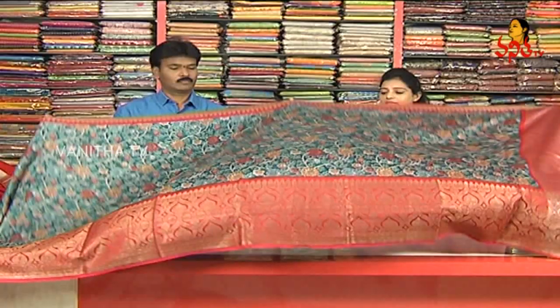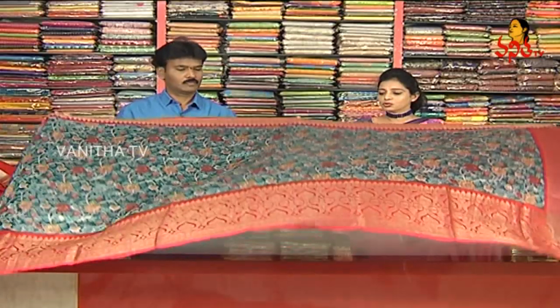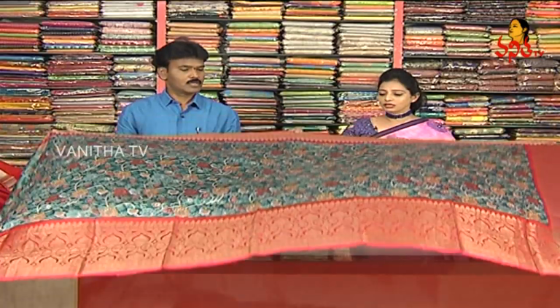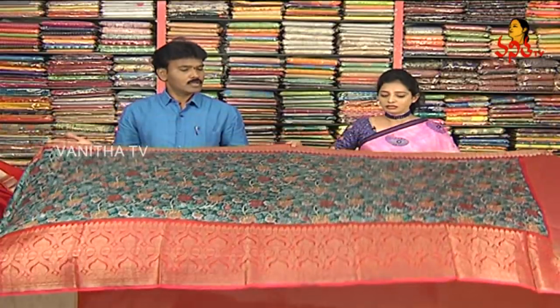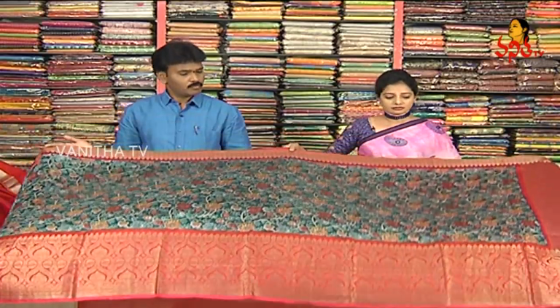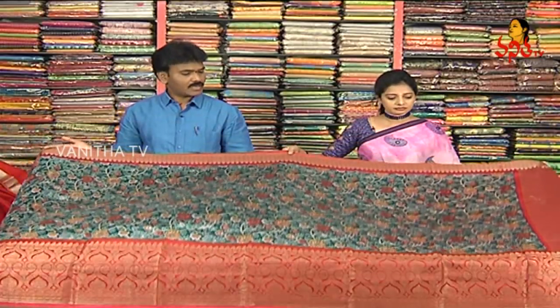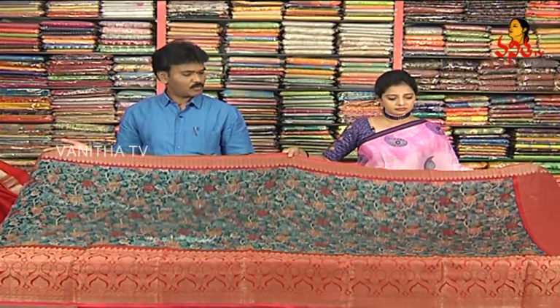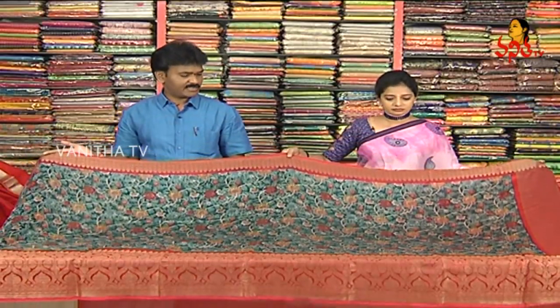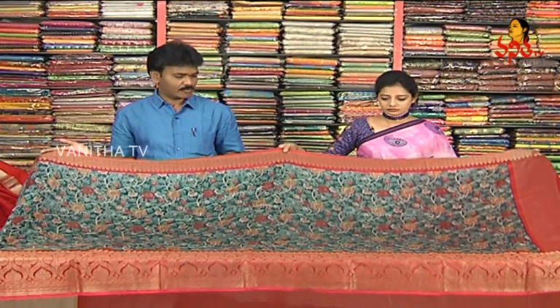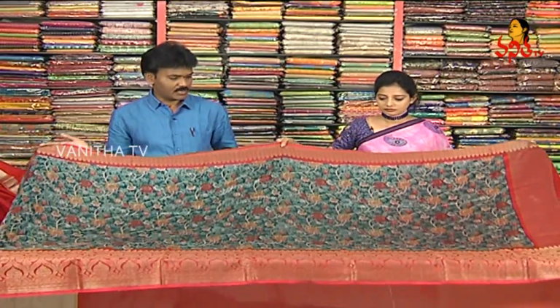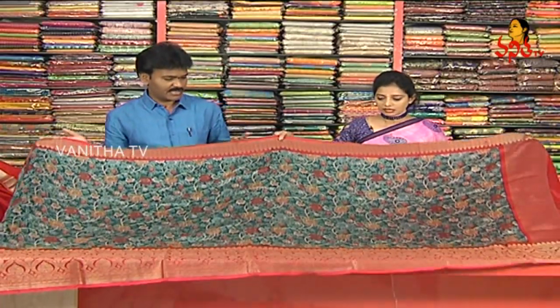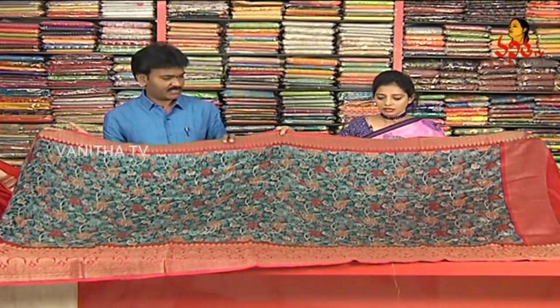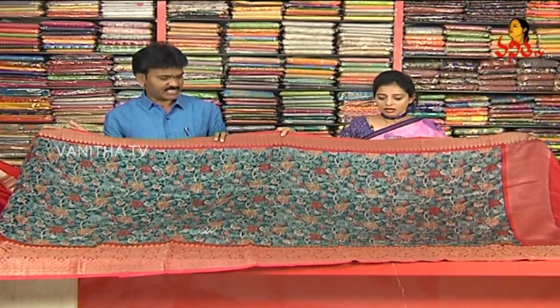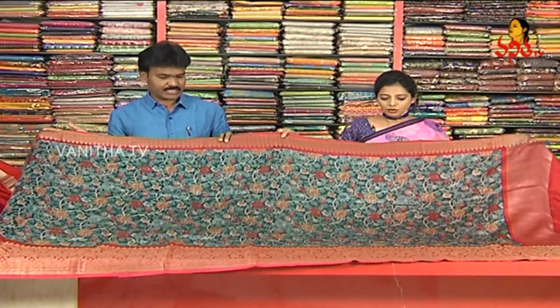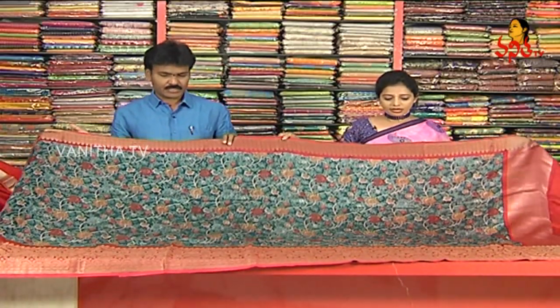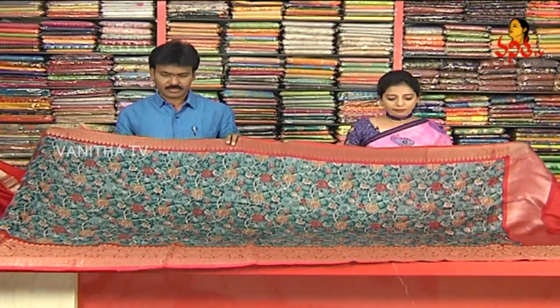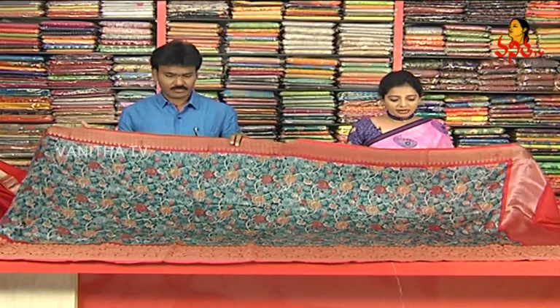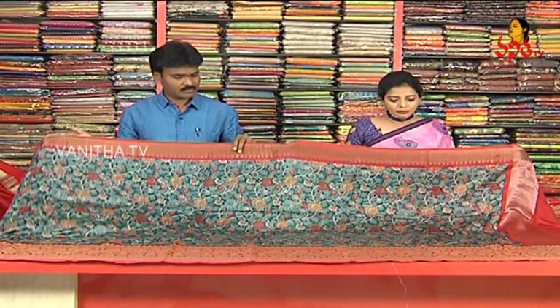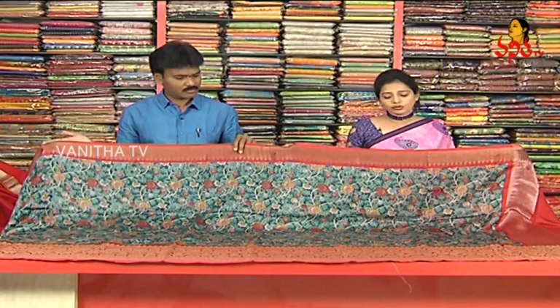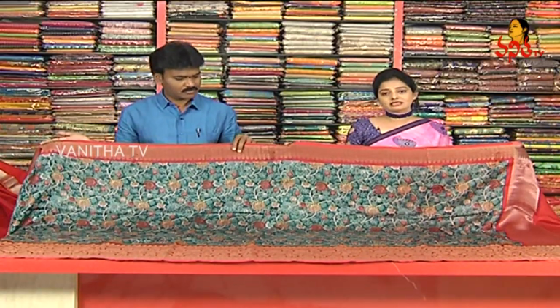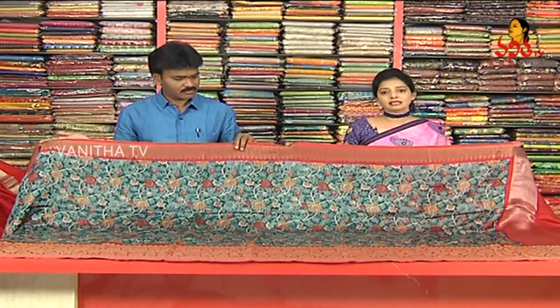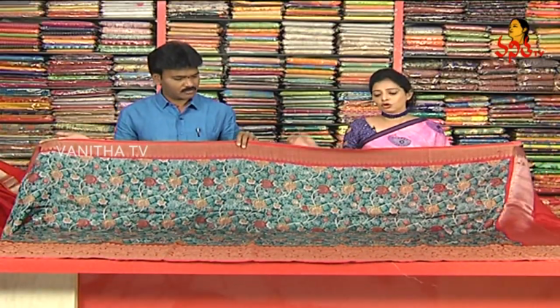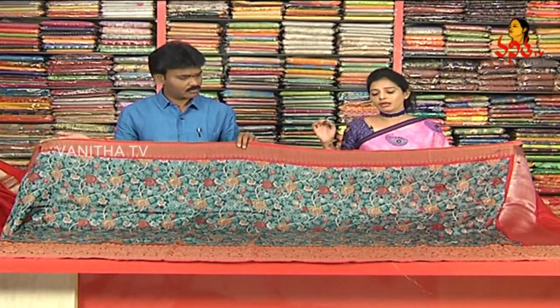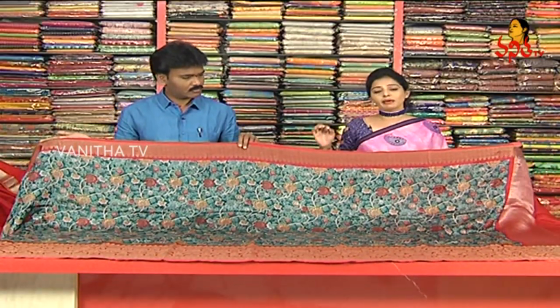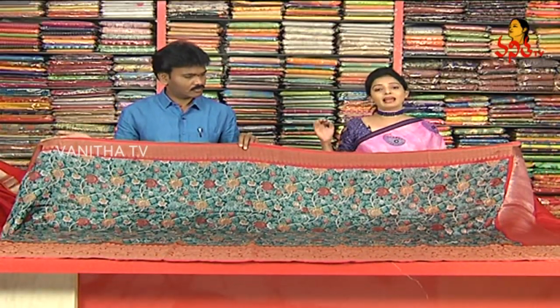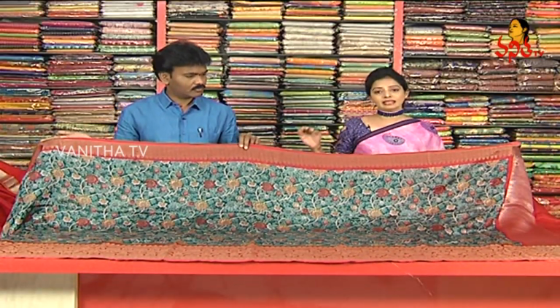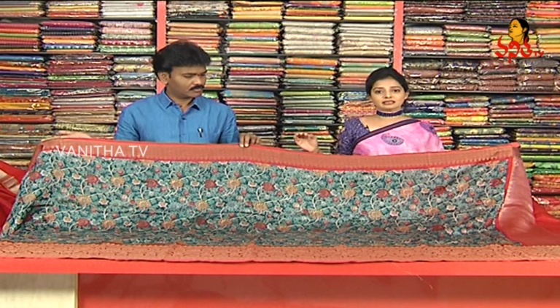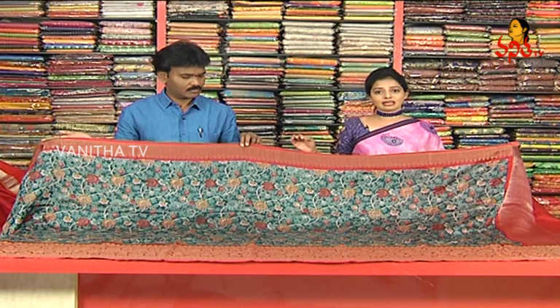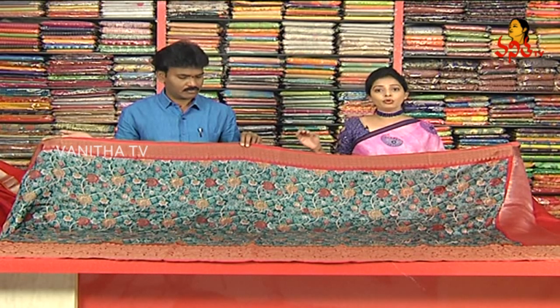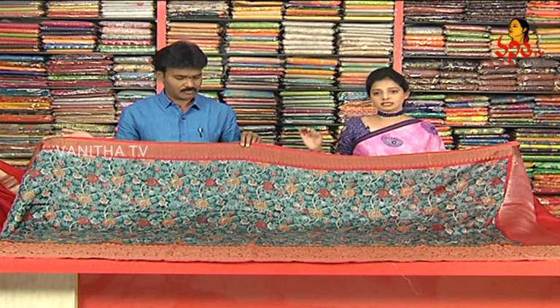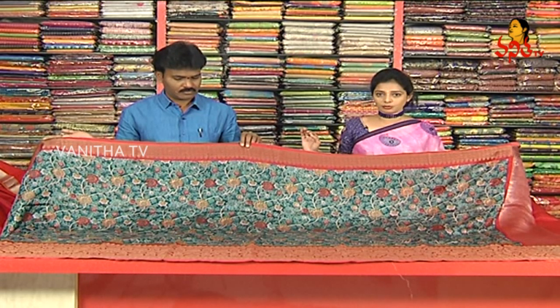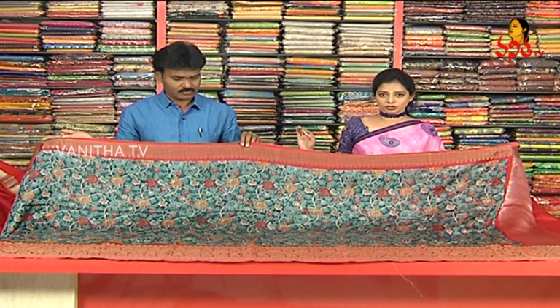Next one — Bagalpuri silk, lightweight. Bagalpuri silk, we will choose the antique zari in the kunchi borders.